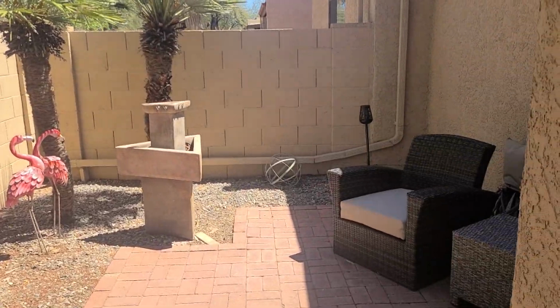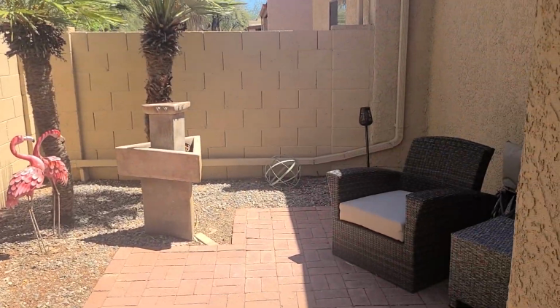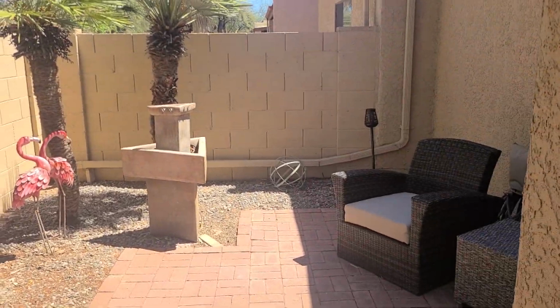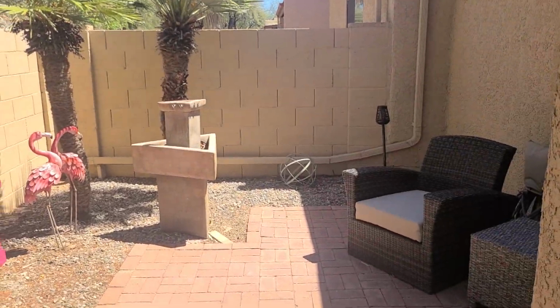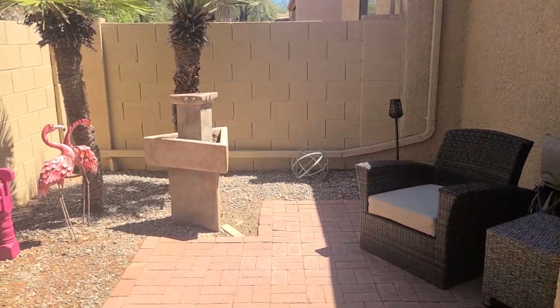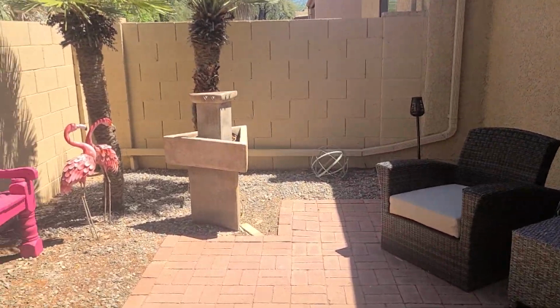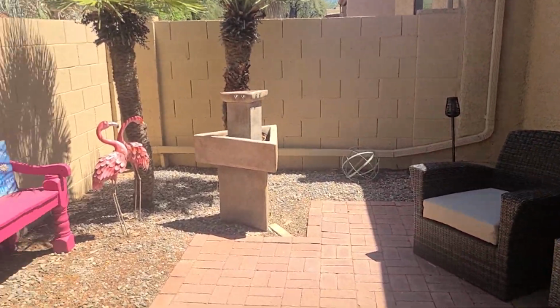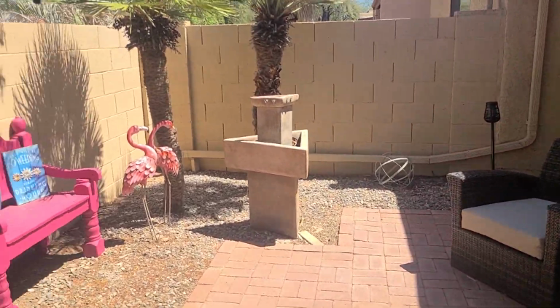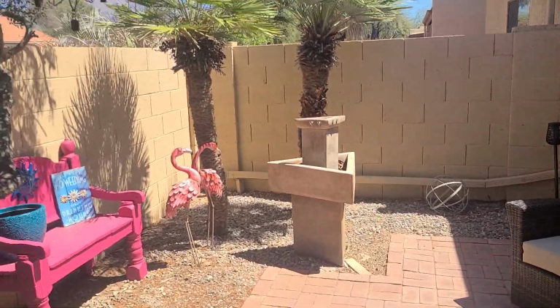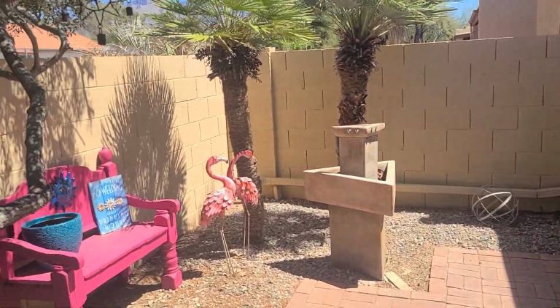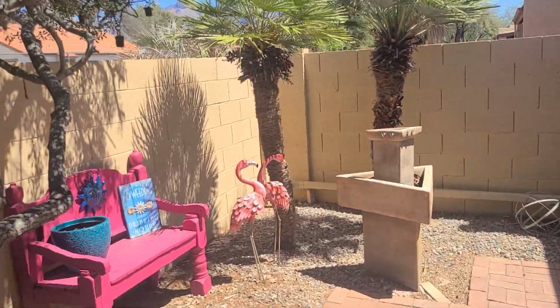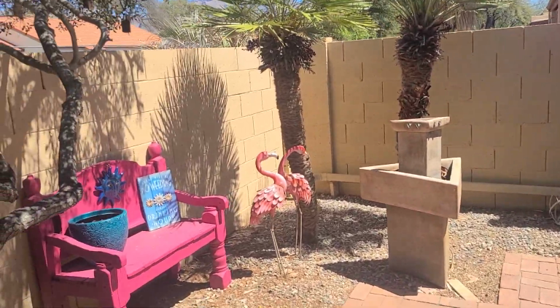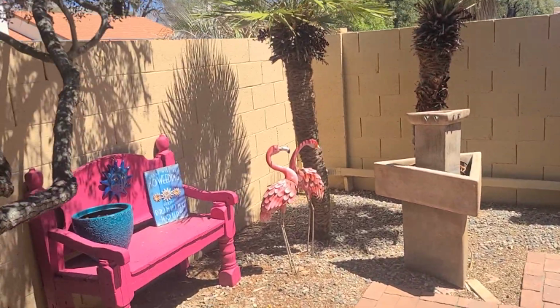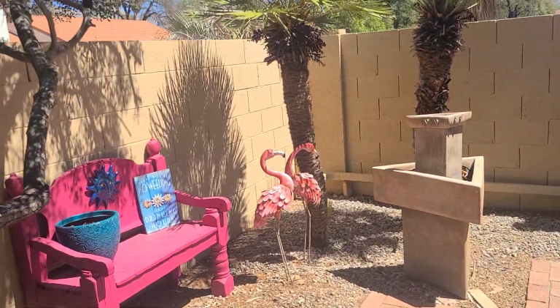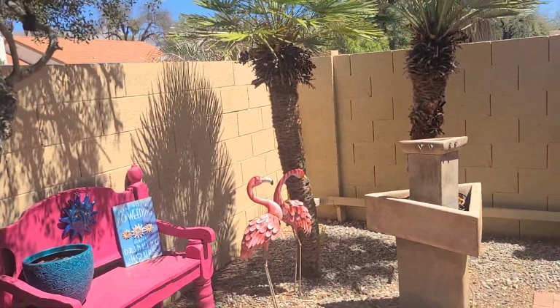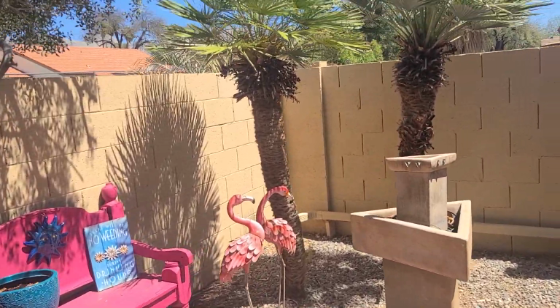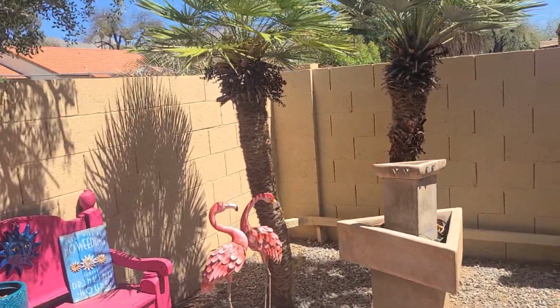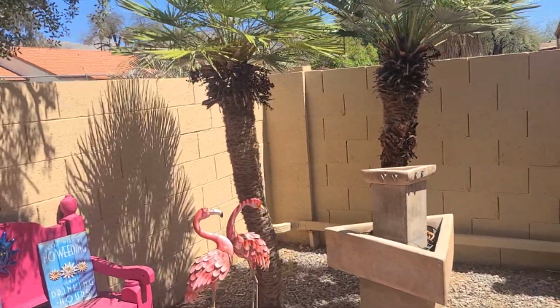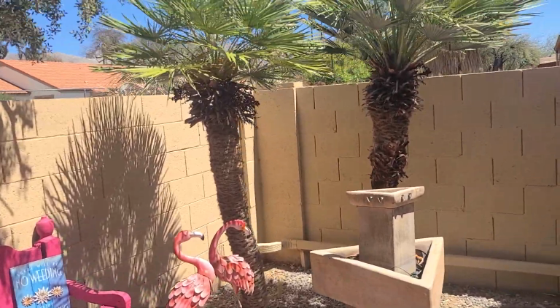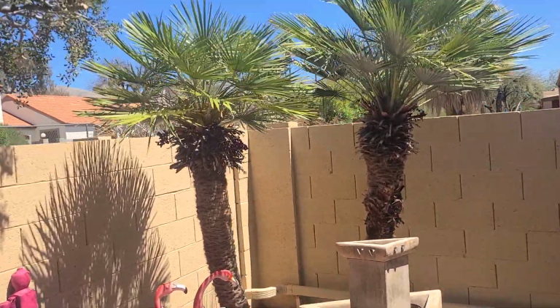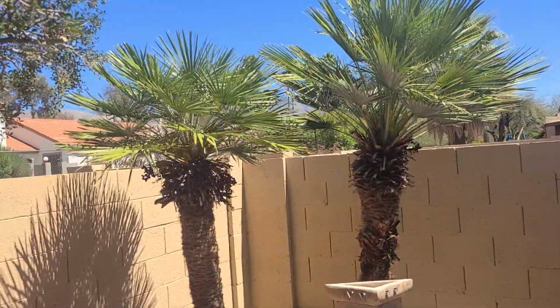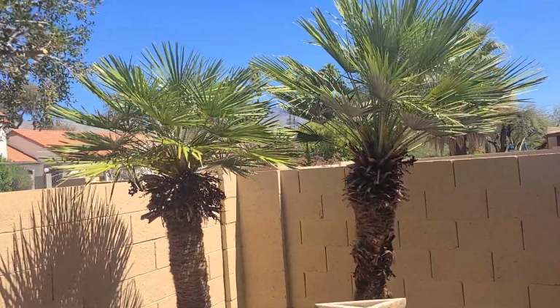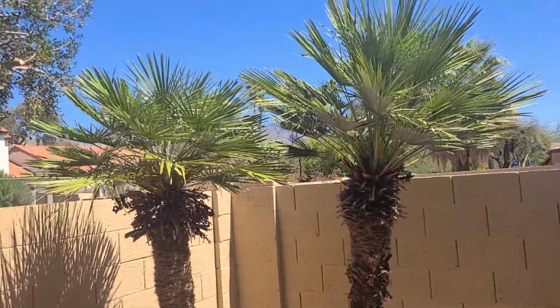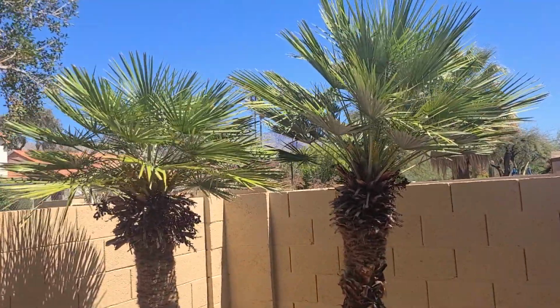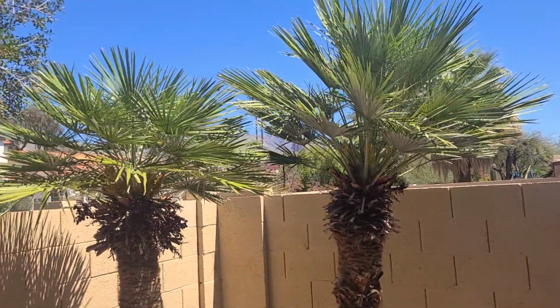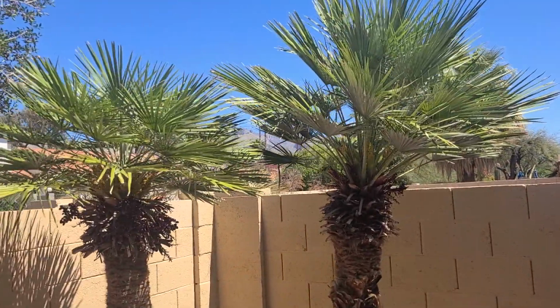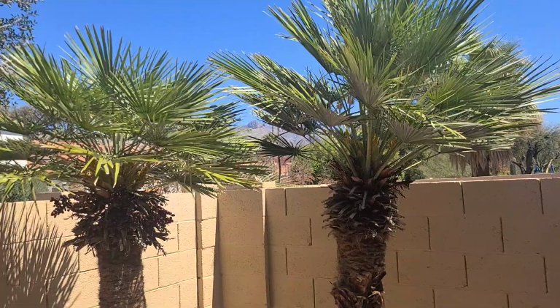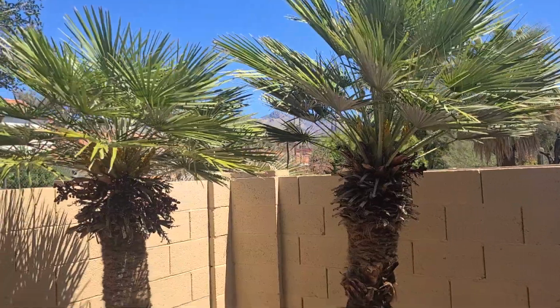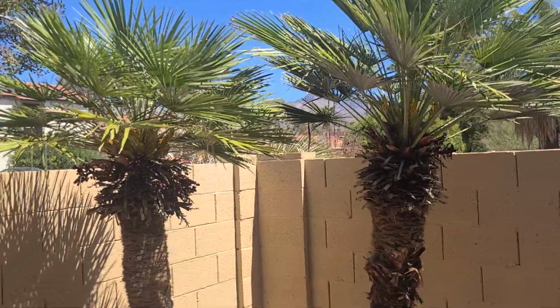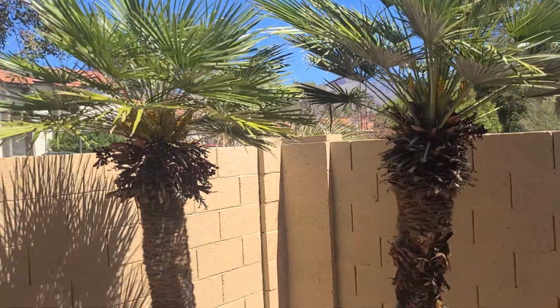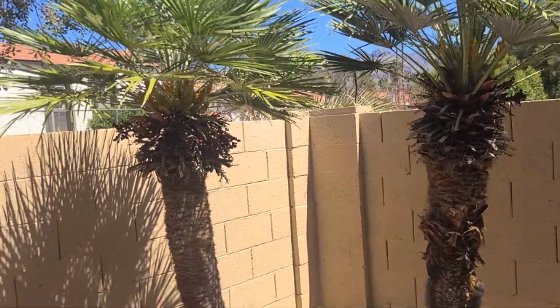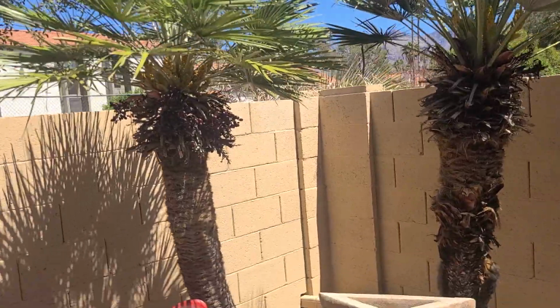Nice little patio area. You even got these little palm trees, but you're looking at the mountains over here.